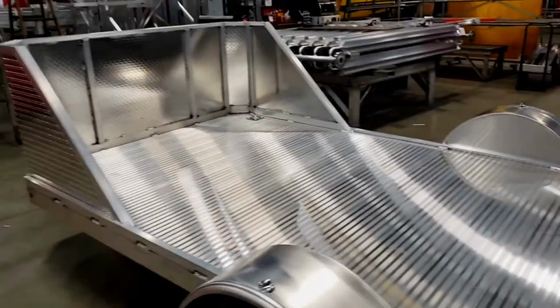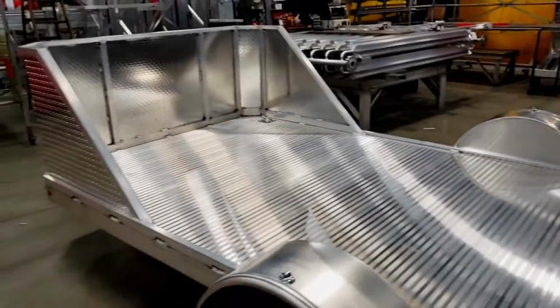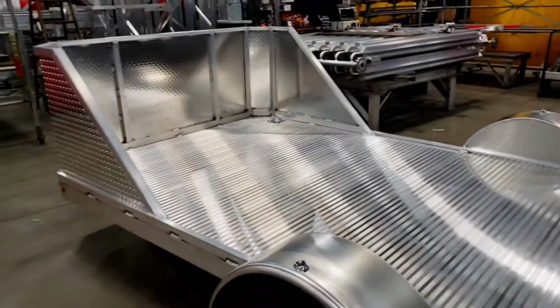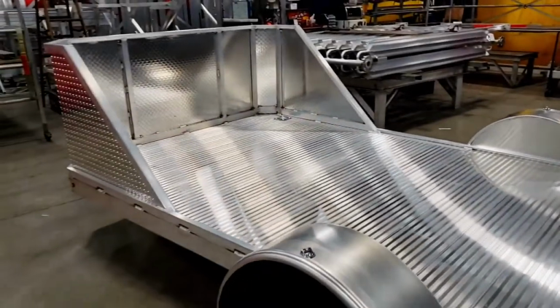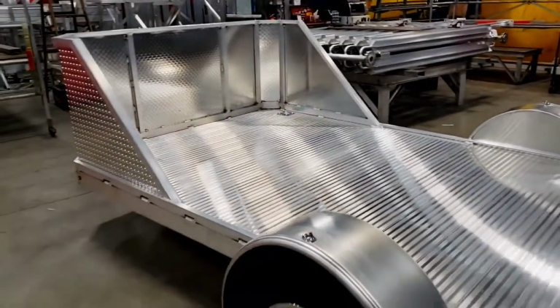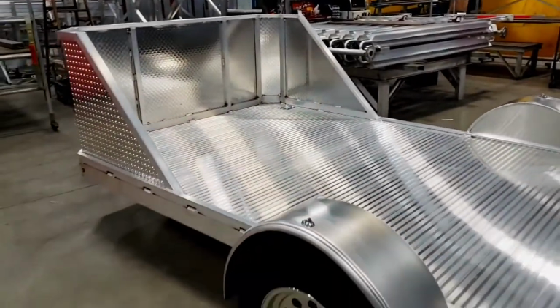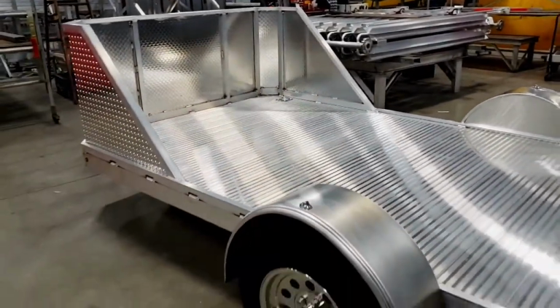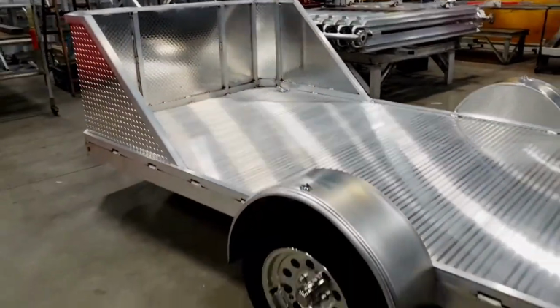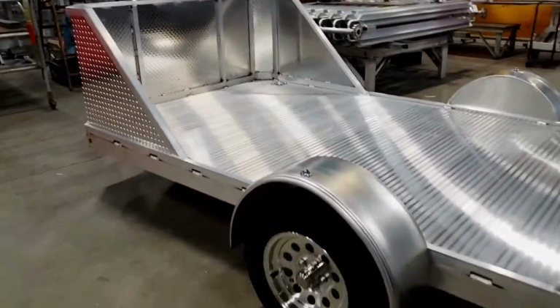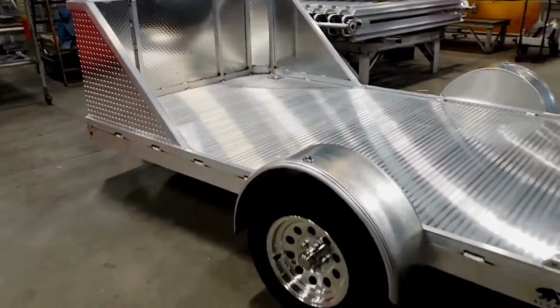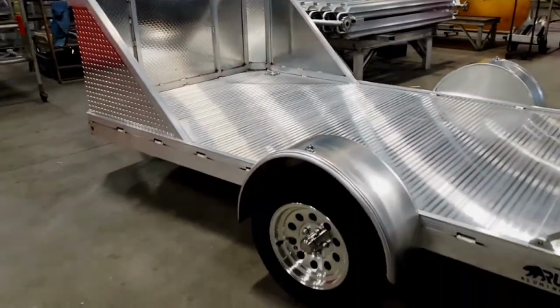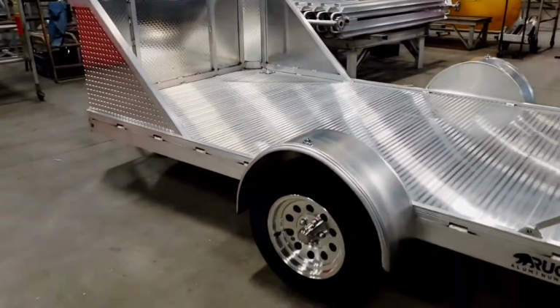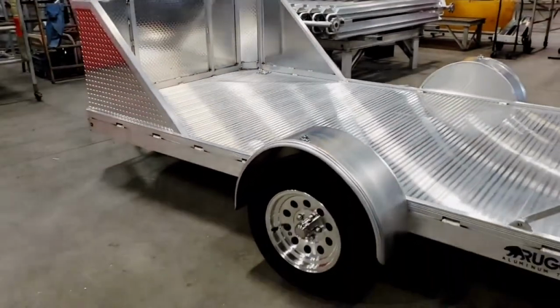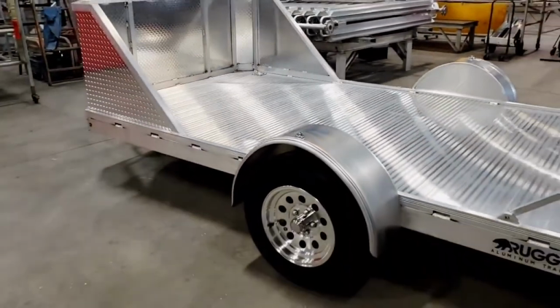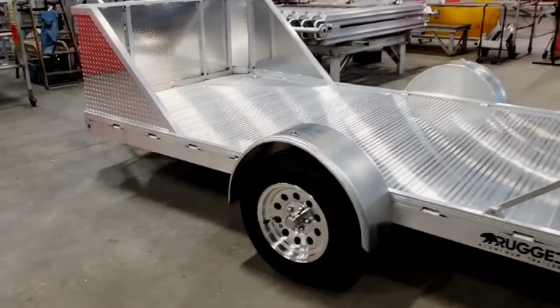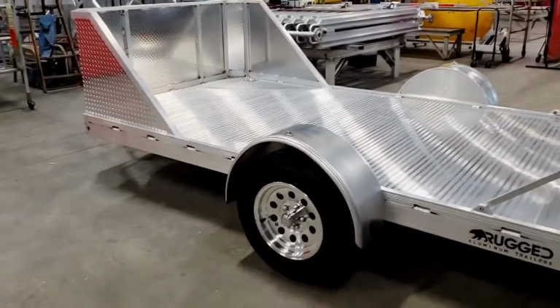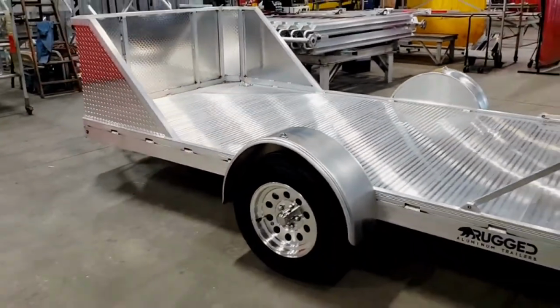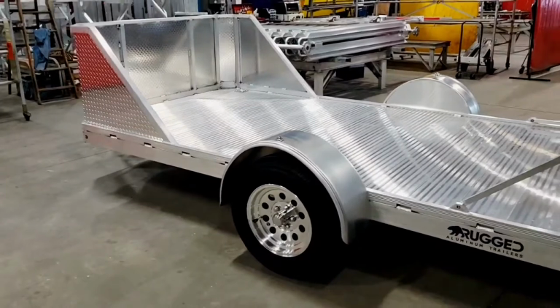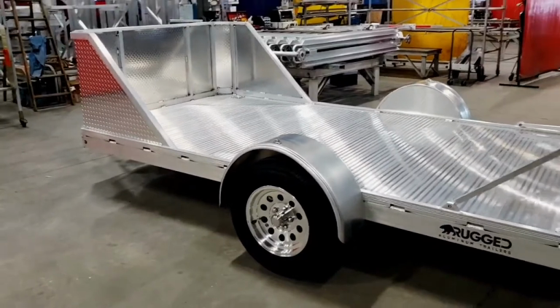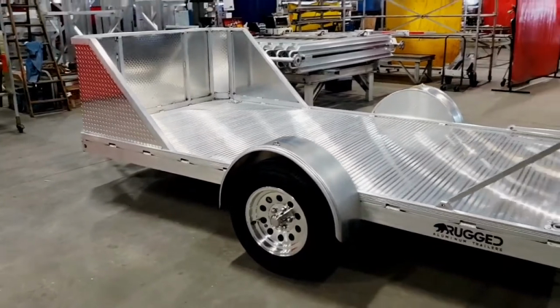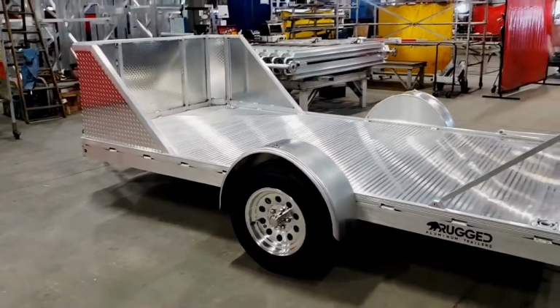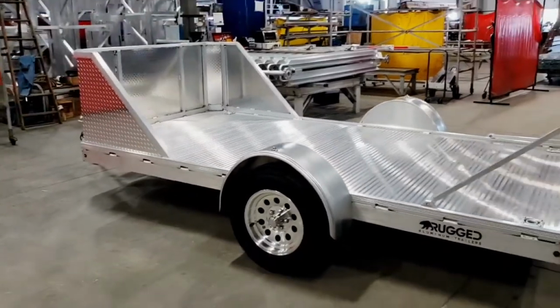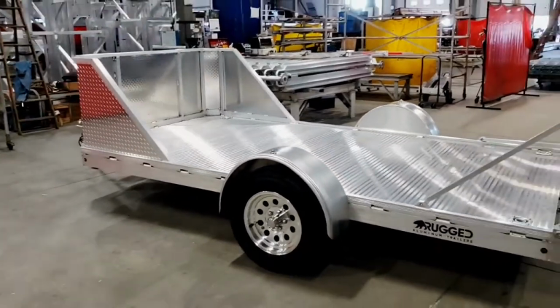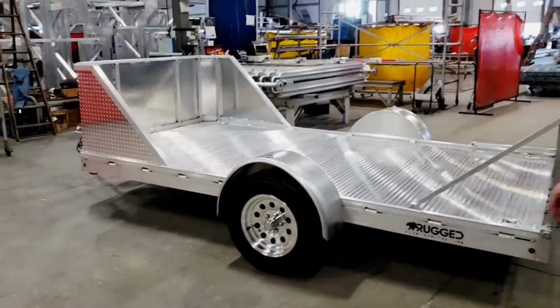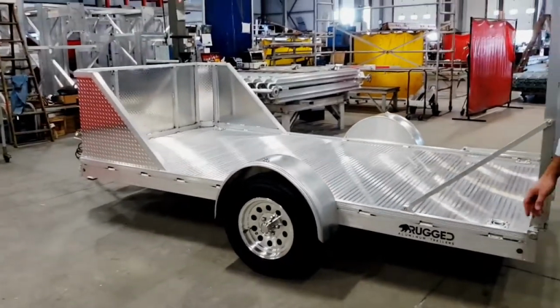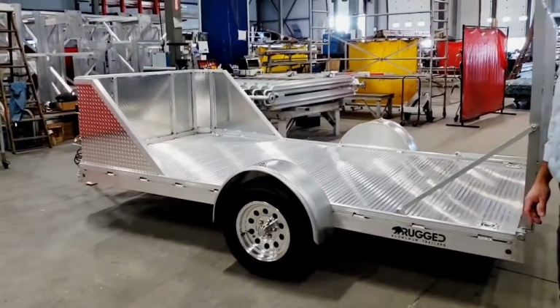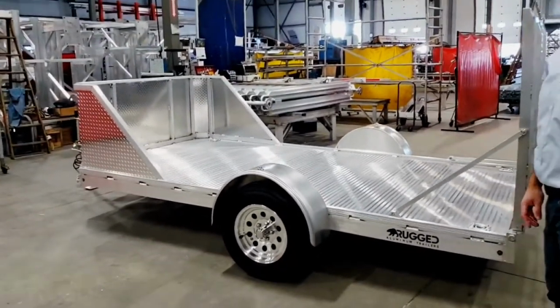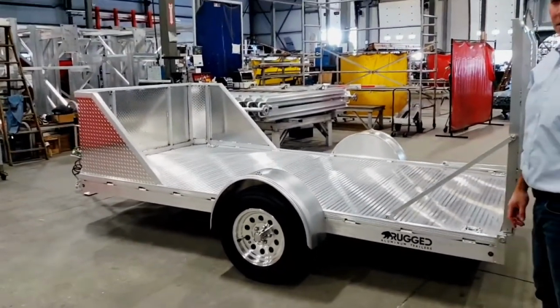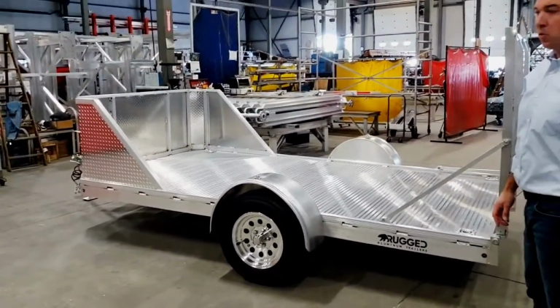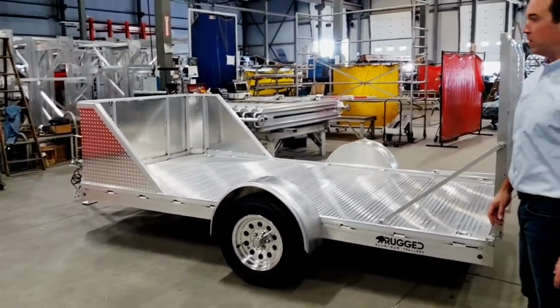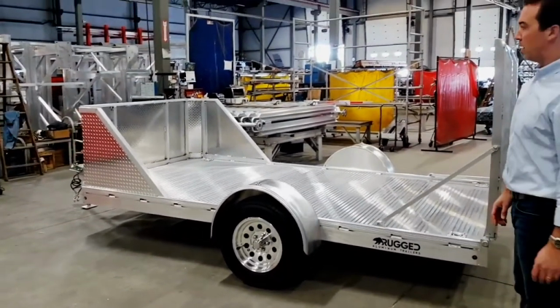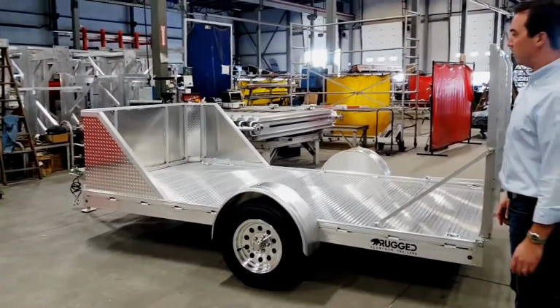Wheels — 15 inch aluminum mod wheels, radial tires. There's also a spare up front if you notice in between the tongue.